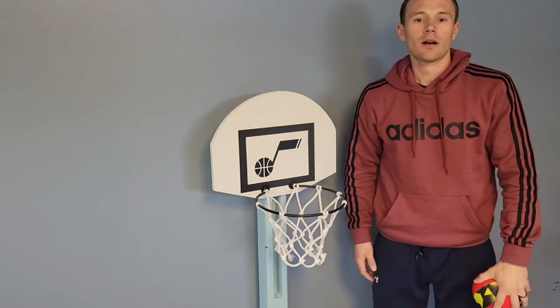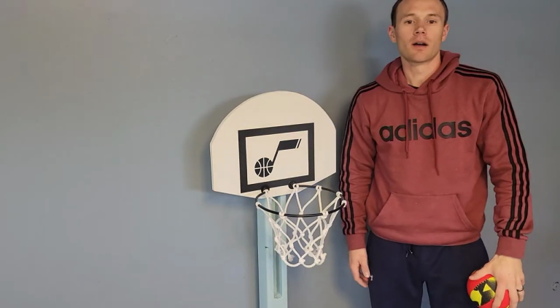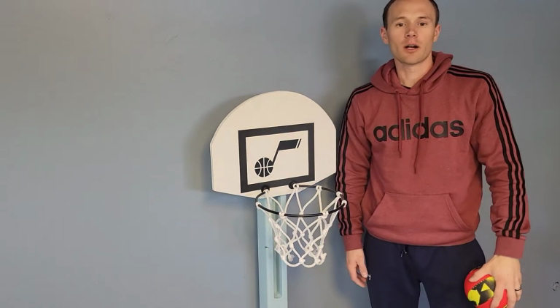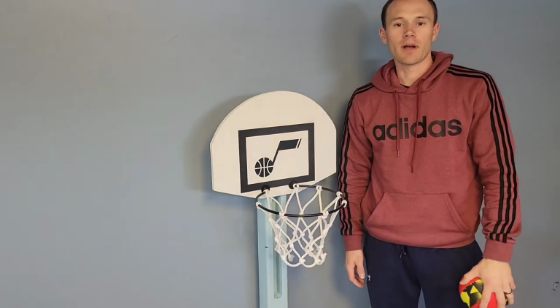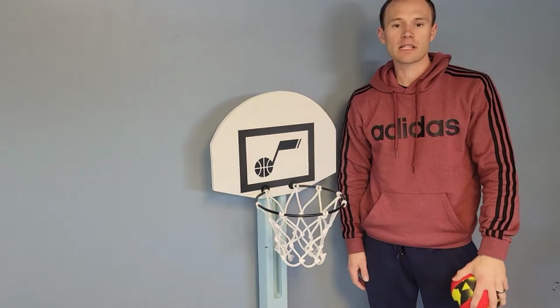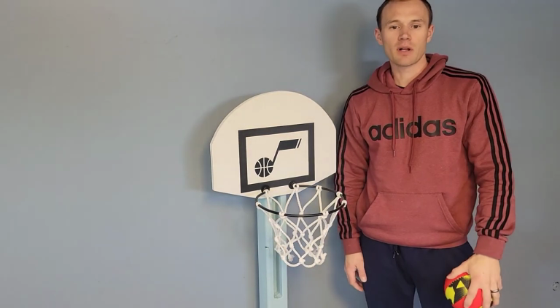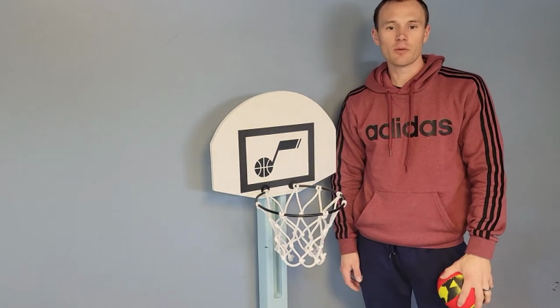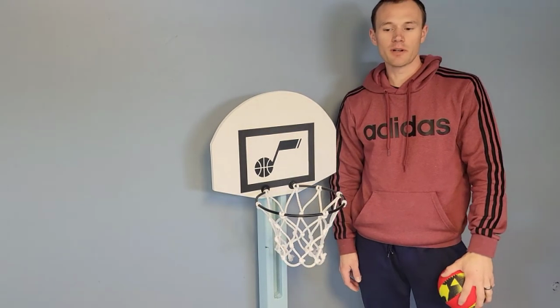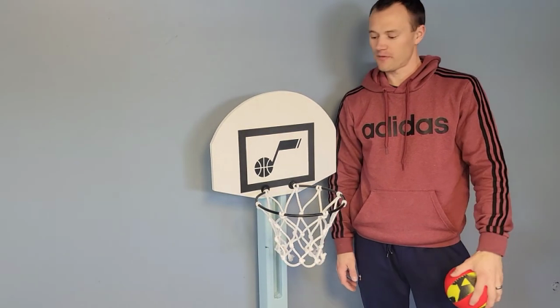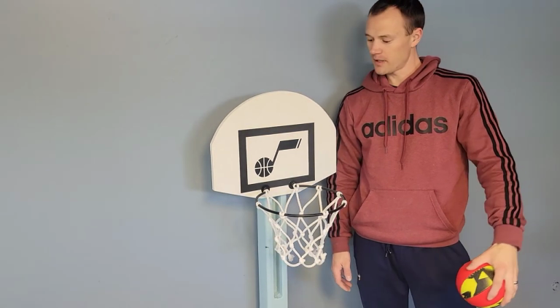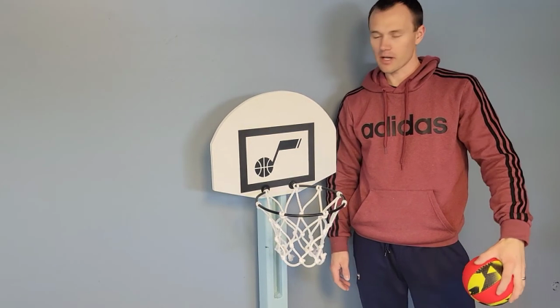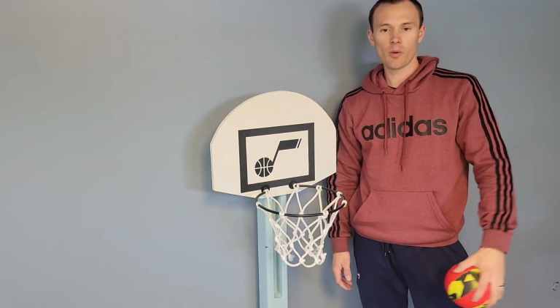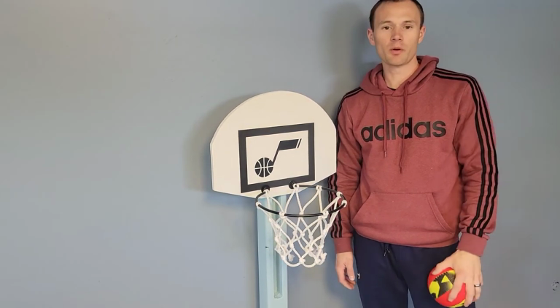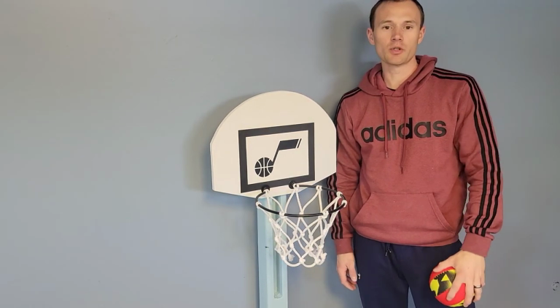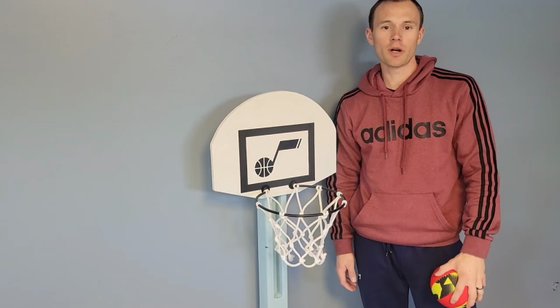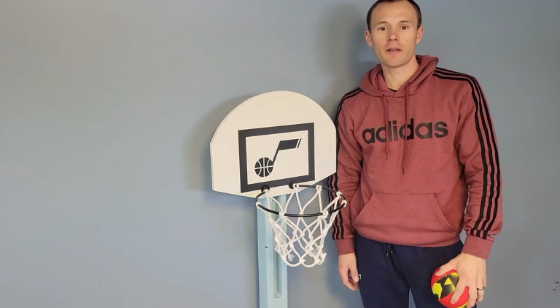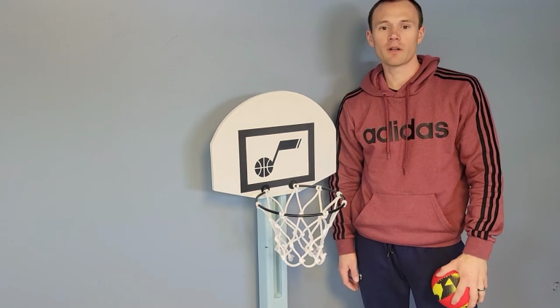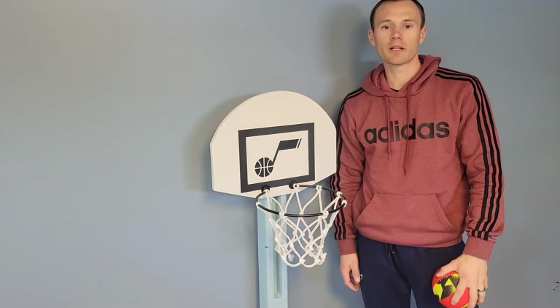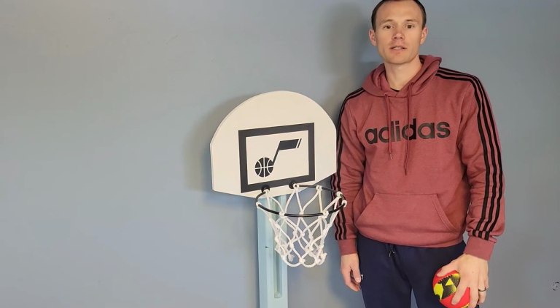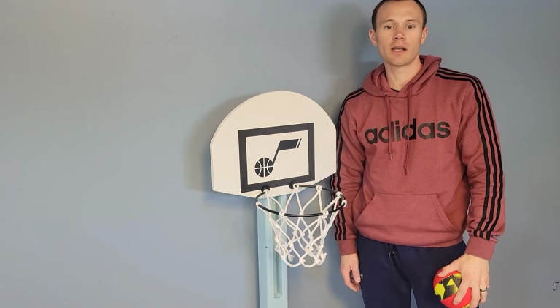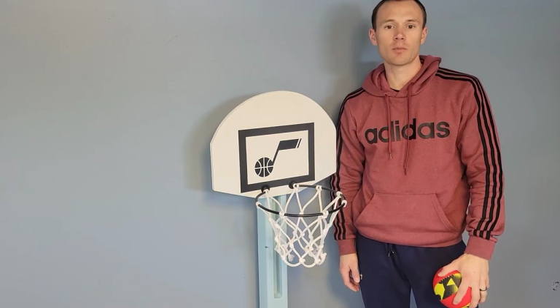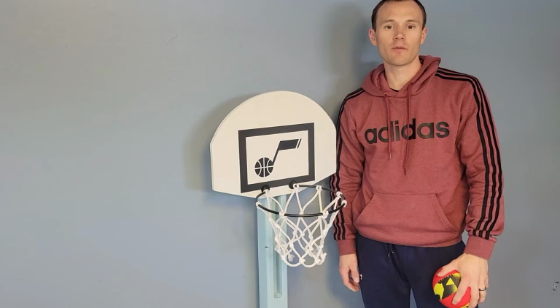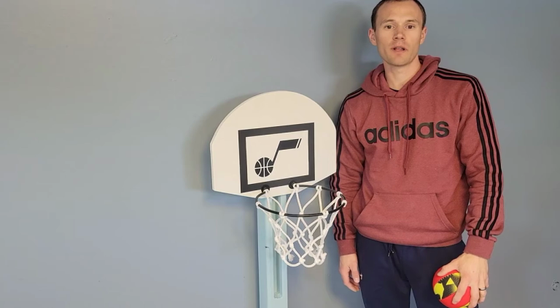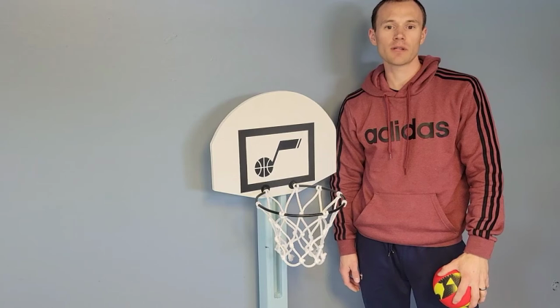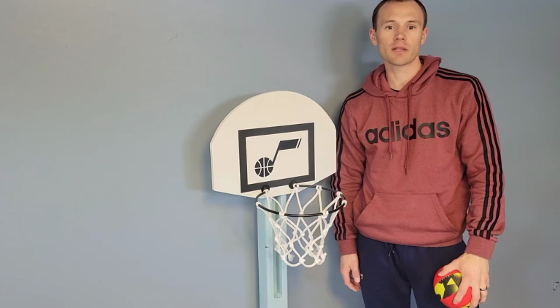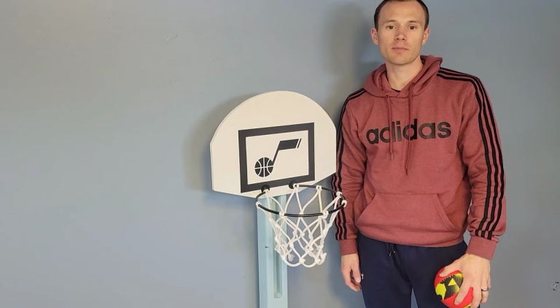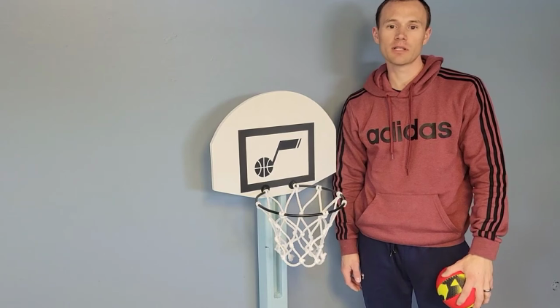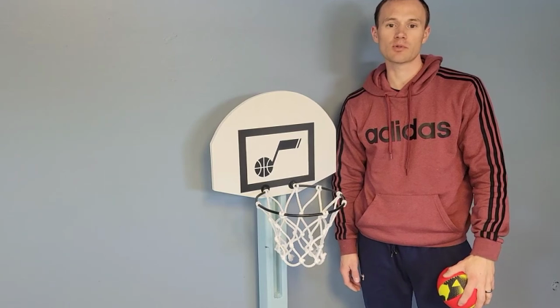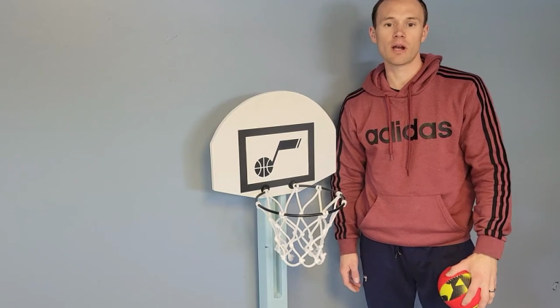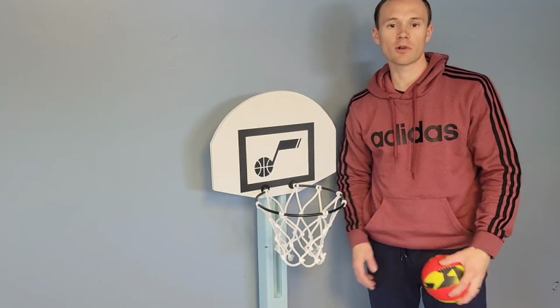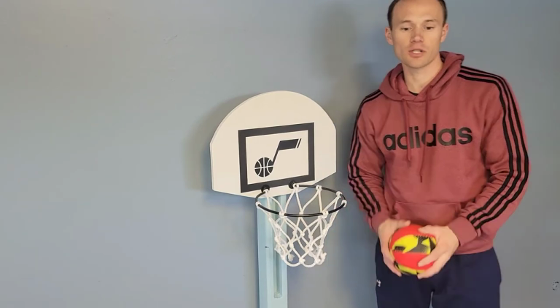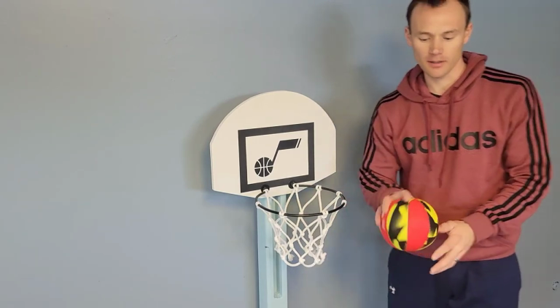All right, our basketball hoop build is finished. I hope you enjoyed it. If you'd like to see any more videos like this, please subscribe to our channel.